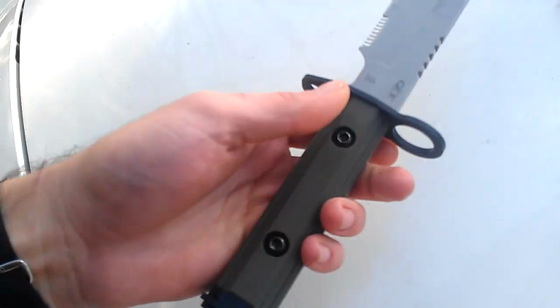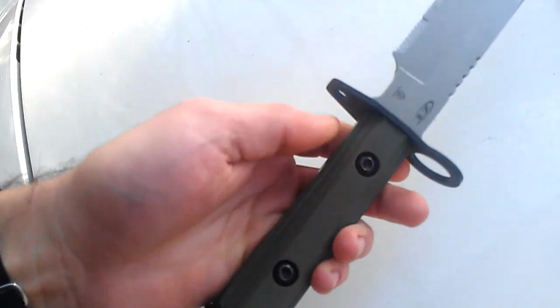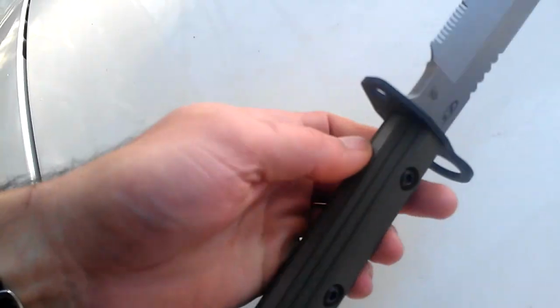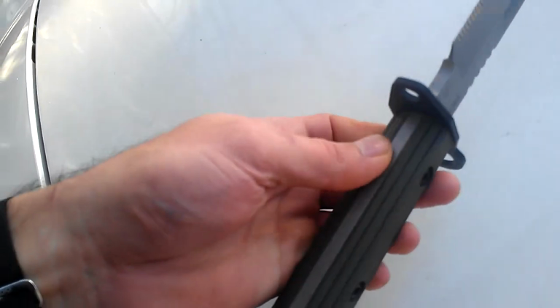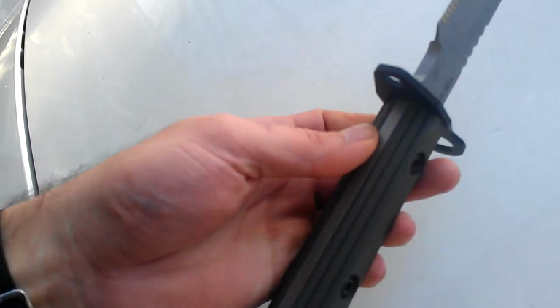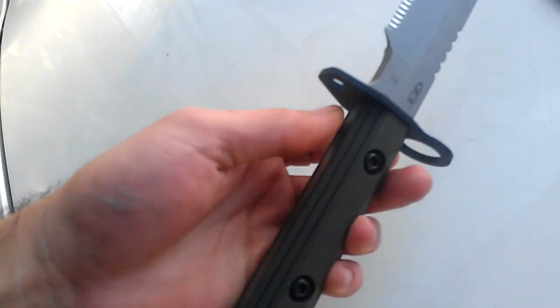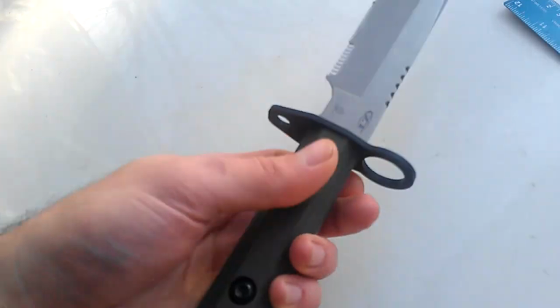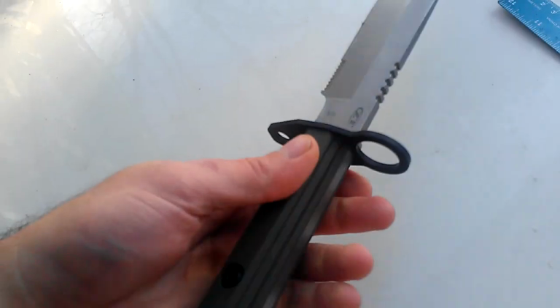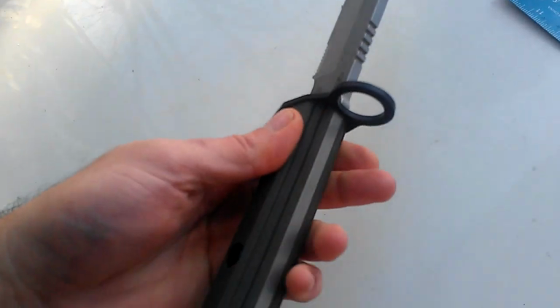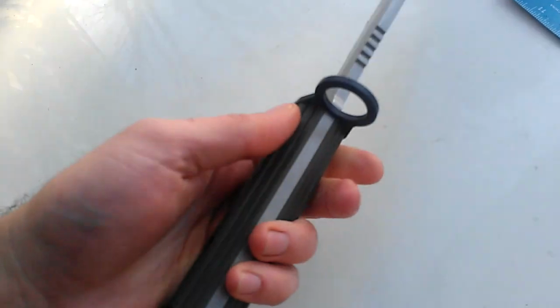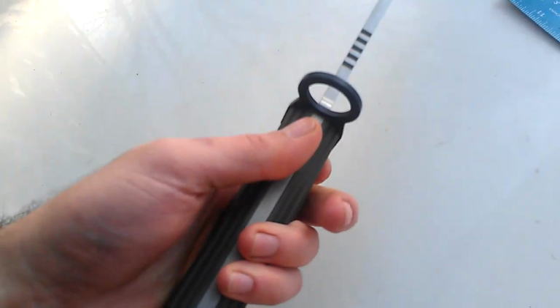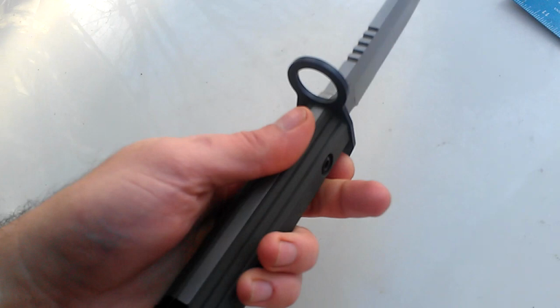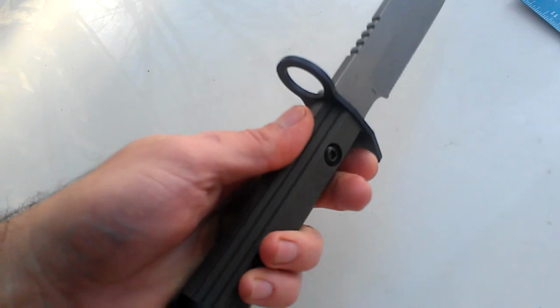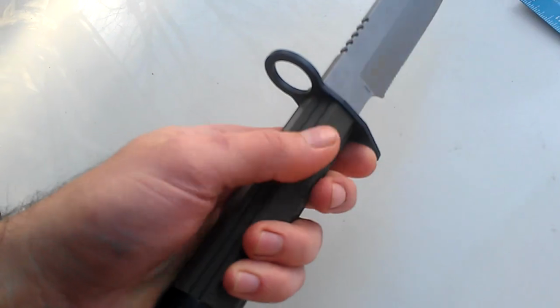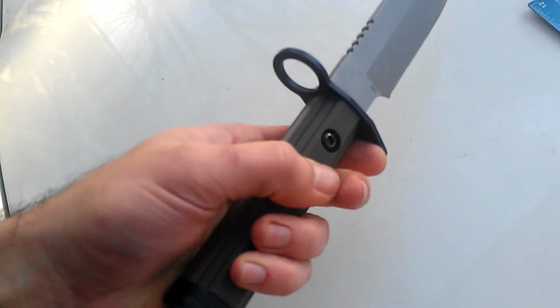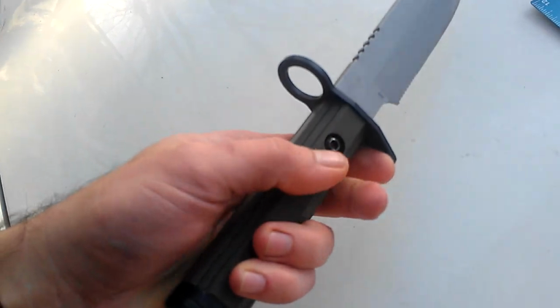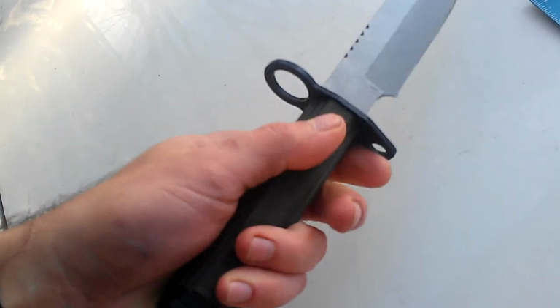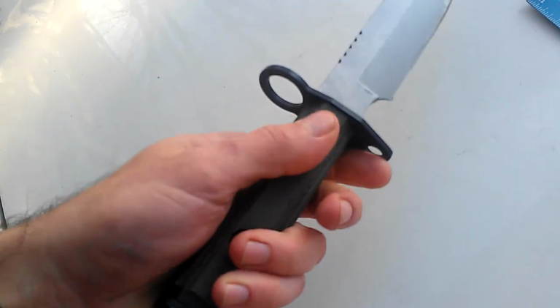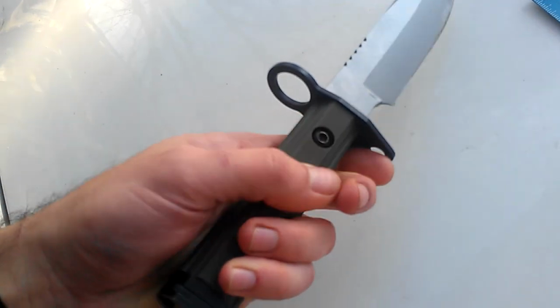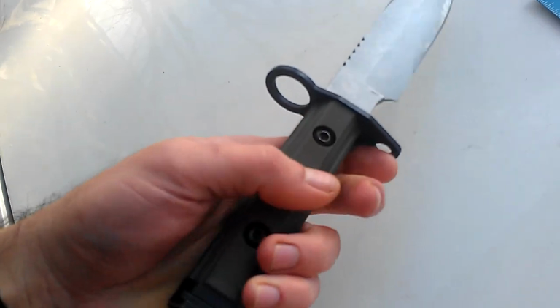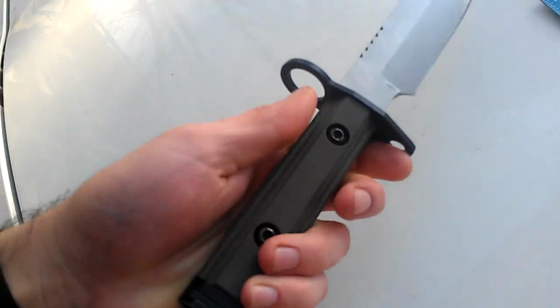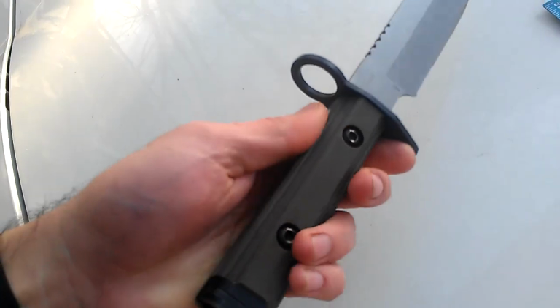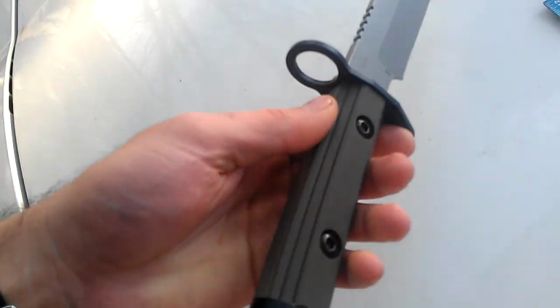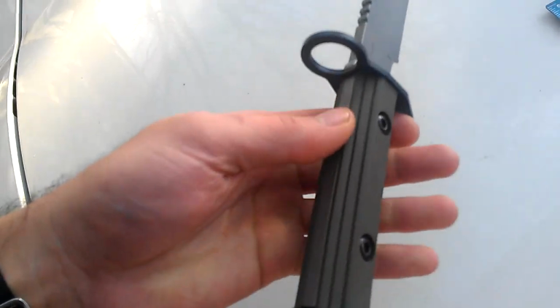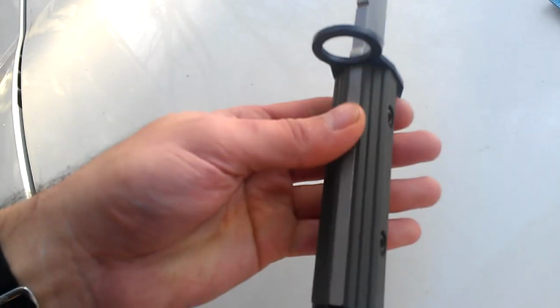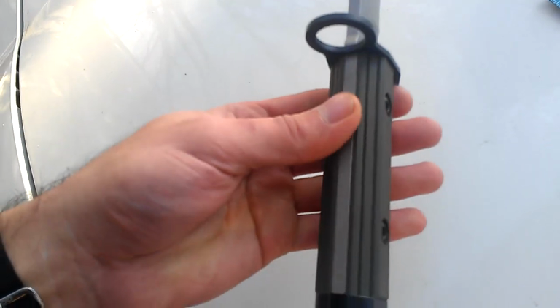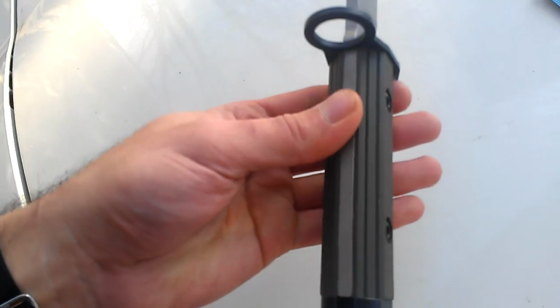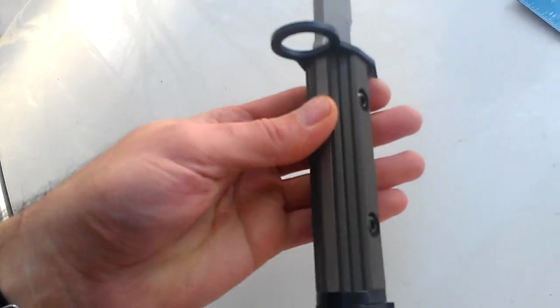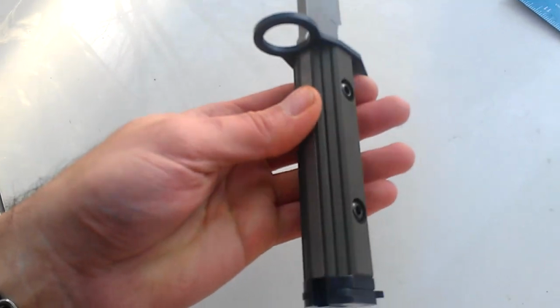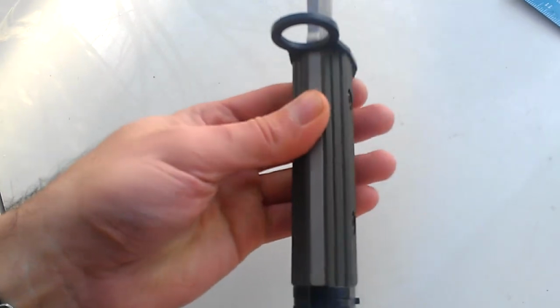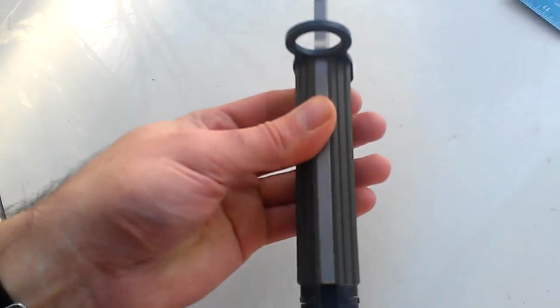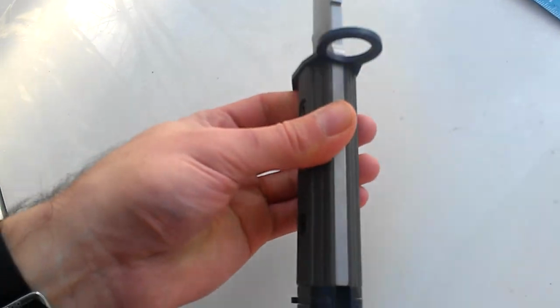This is full tang, with OD green machined G10 slabs.